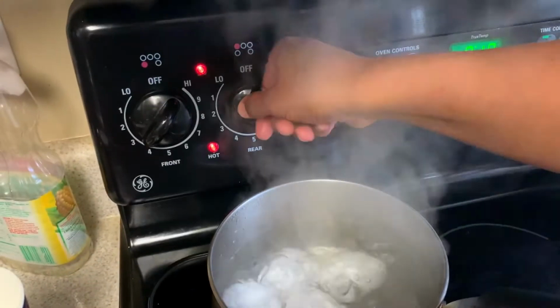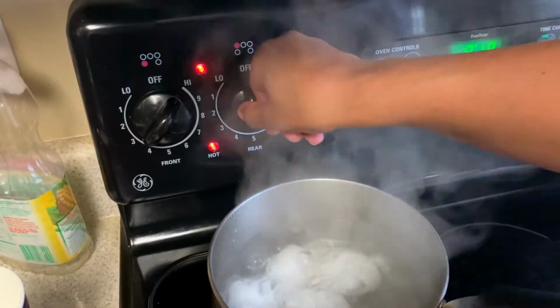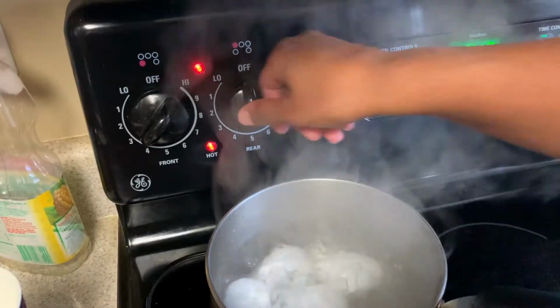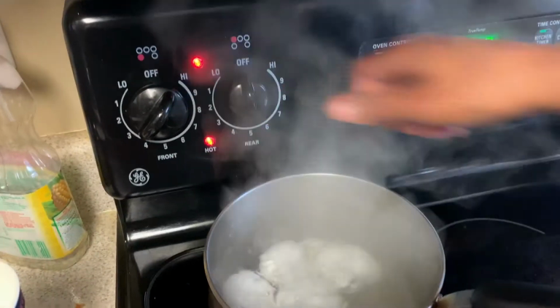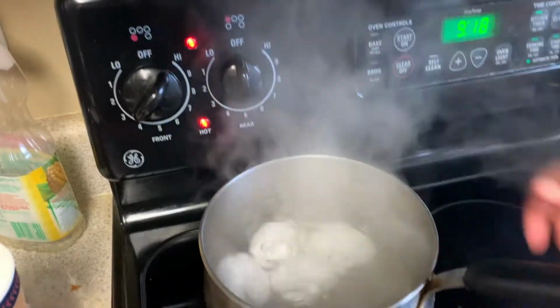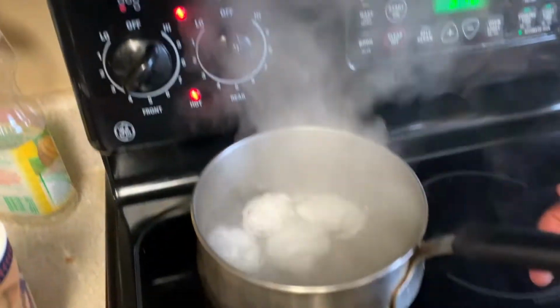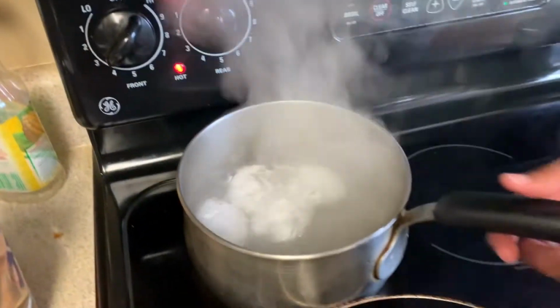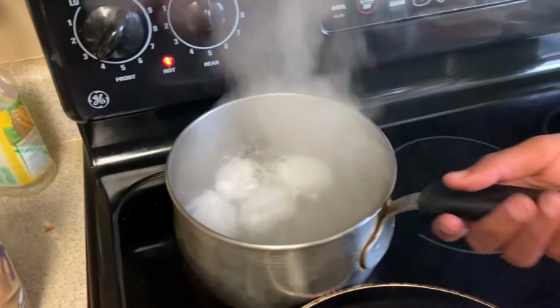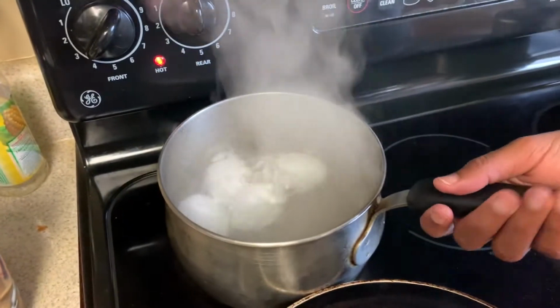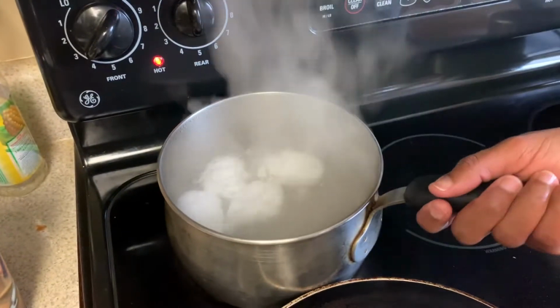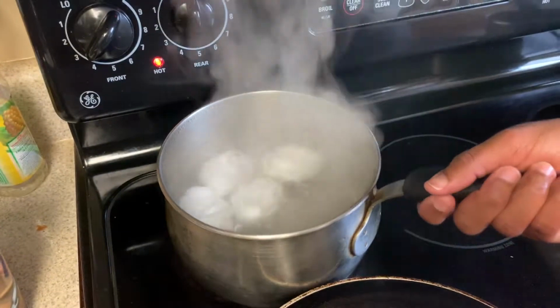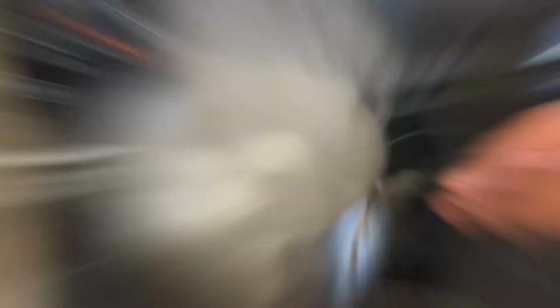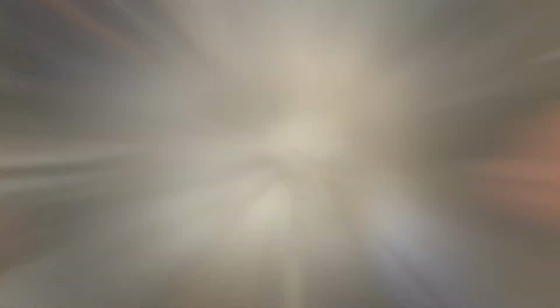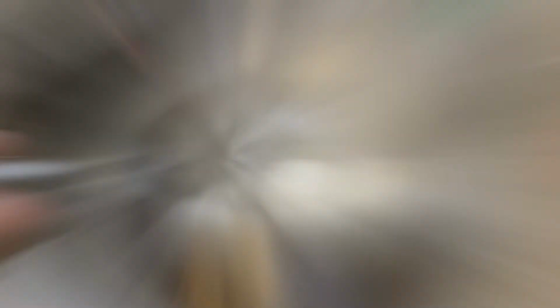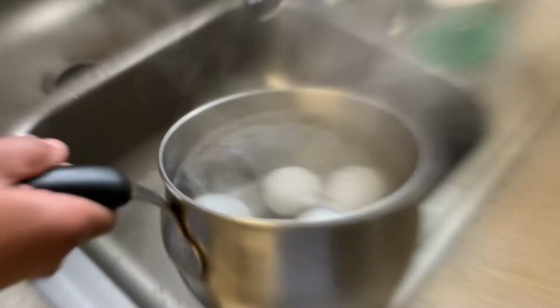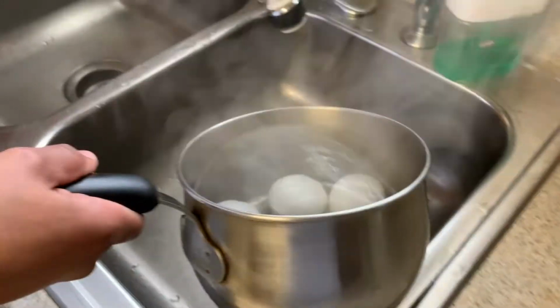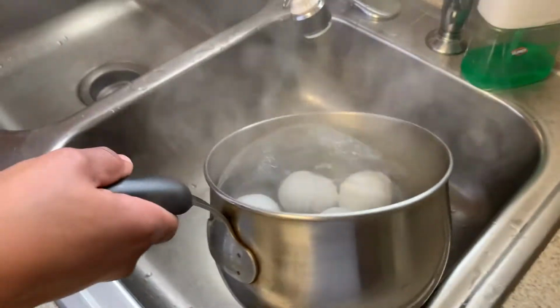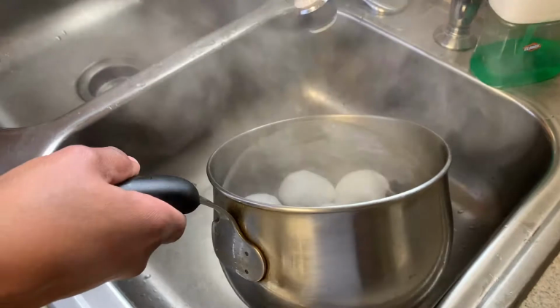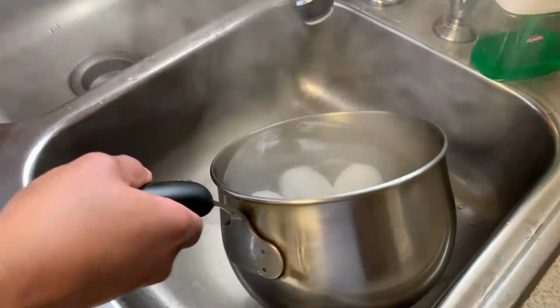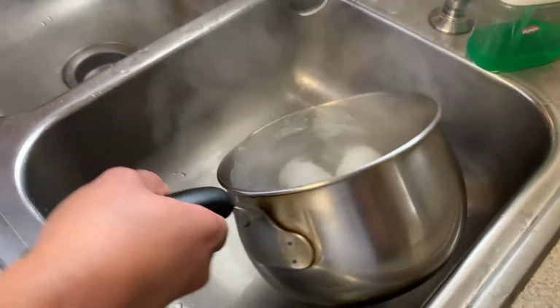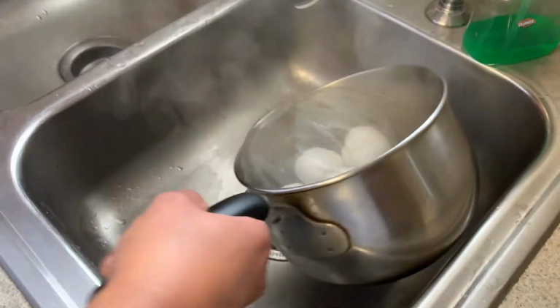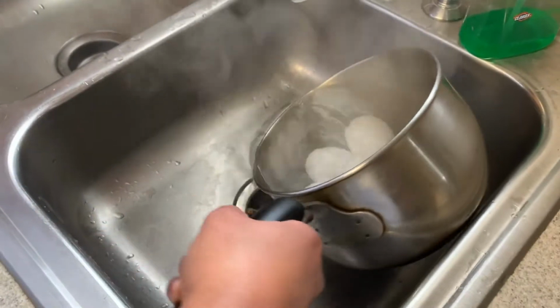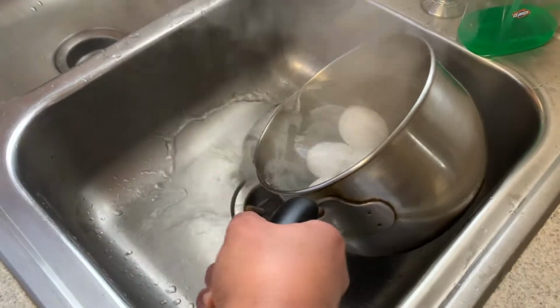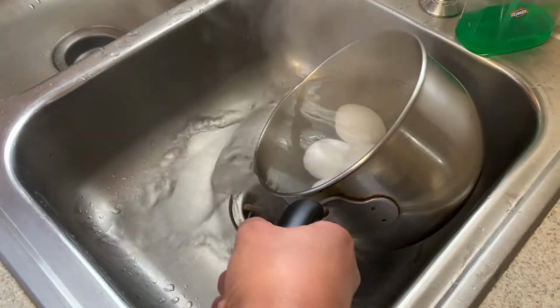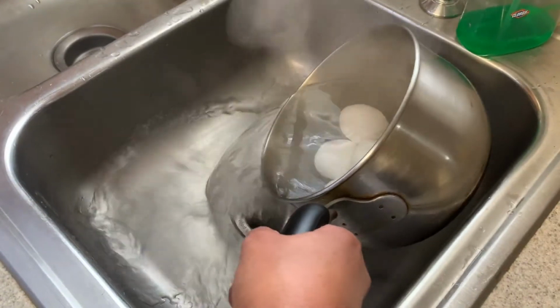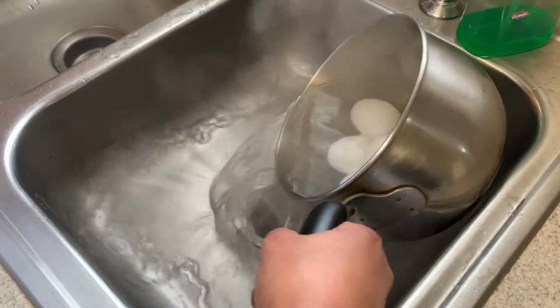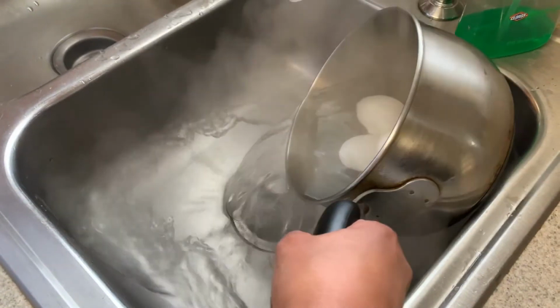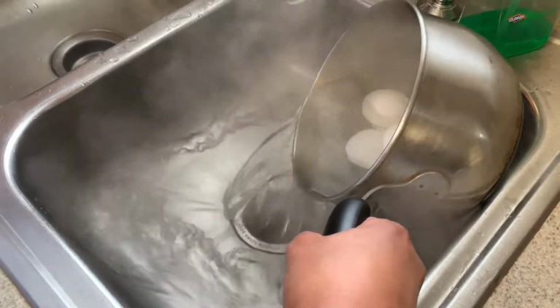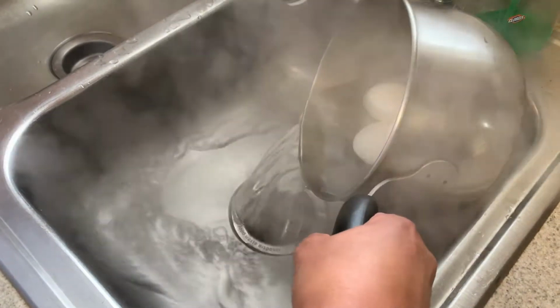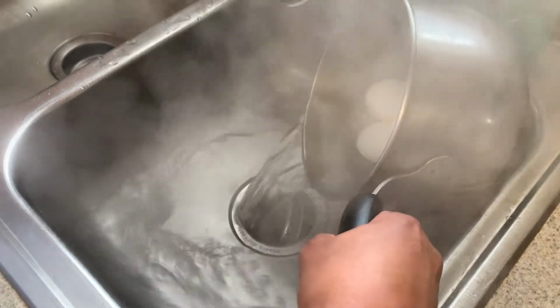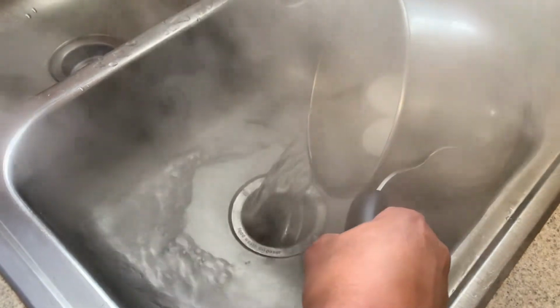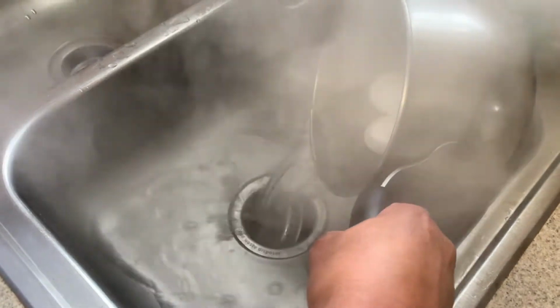Once the timer is finished, turn off the stove and pour out the hot water, then start putting cold water on your hard-boiled eggs.